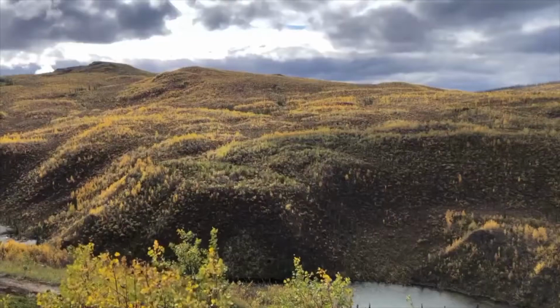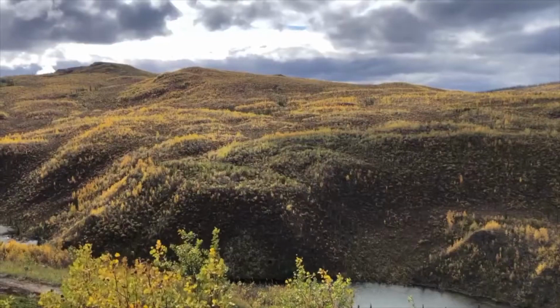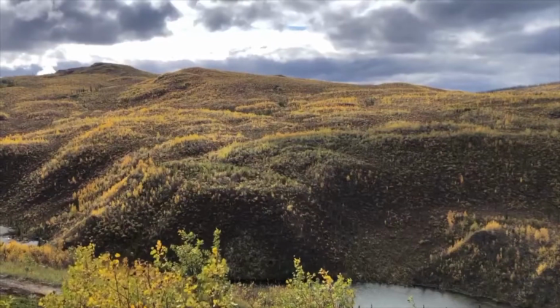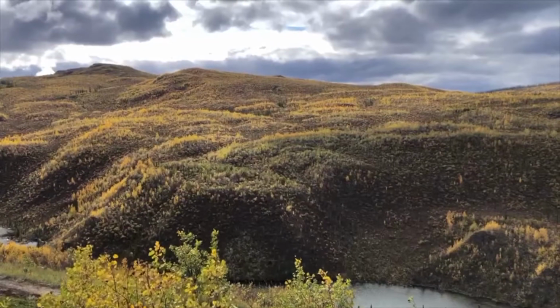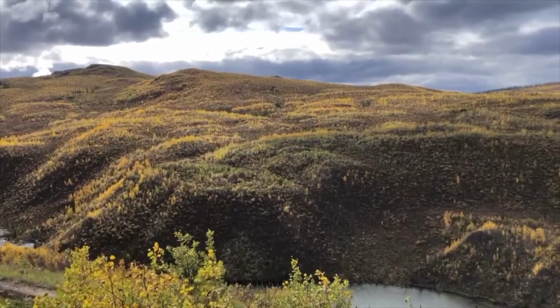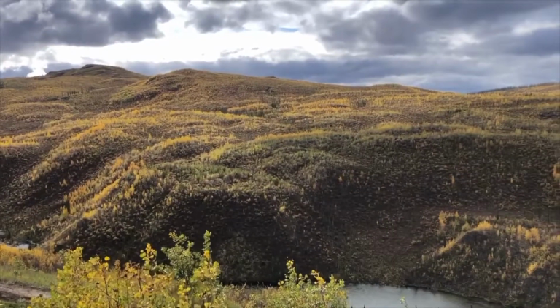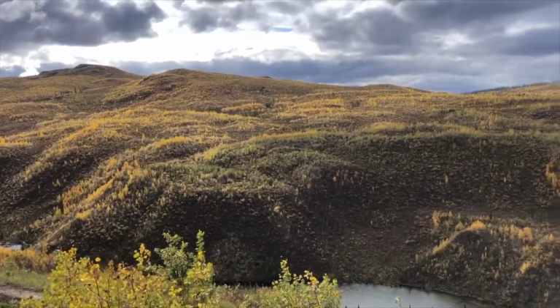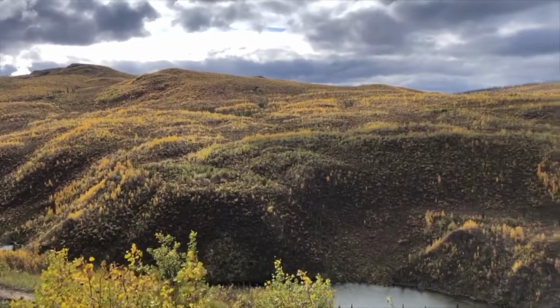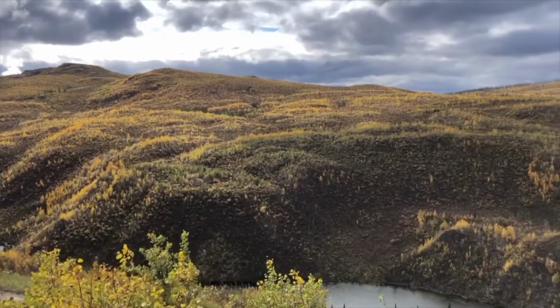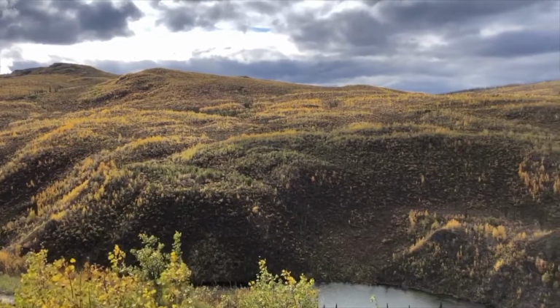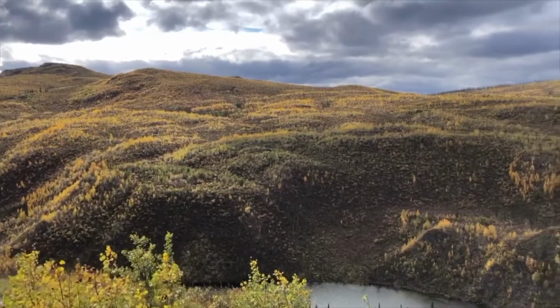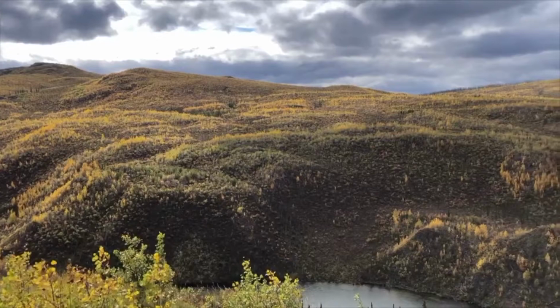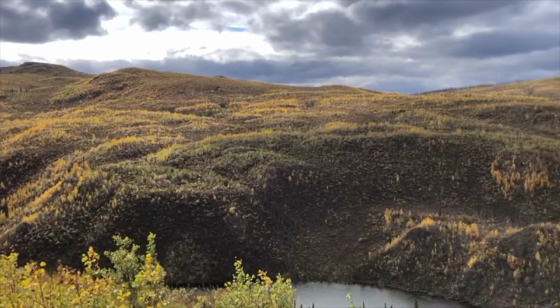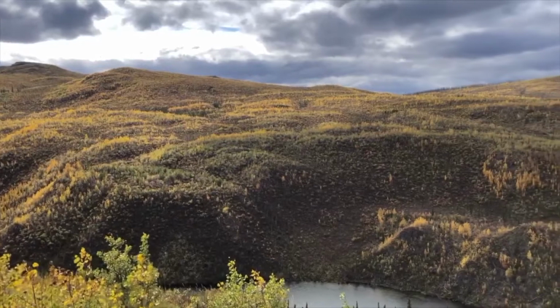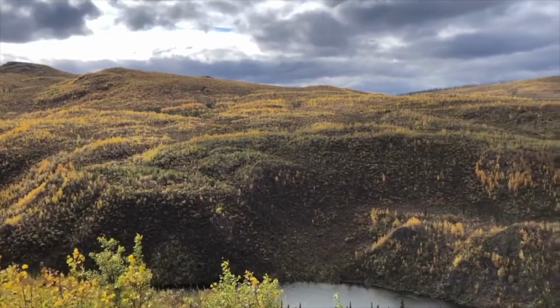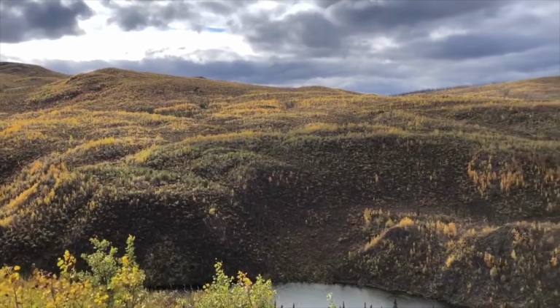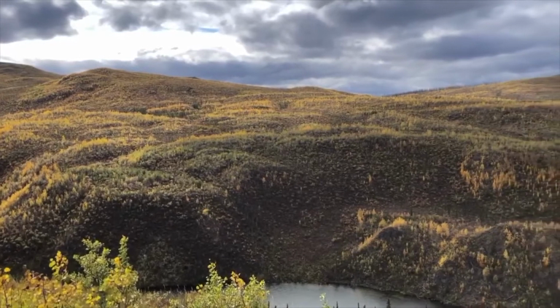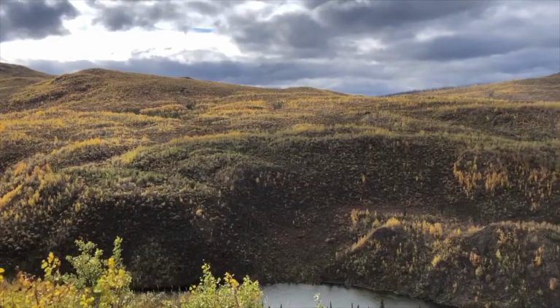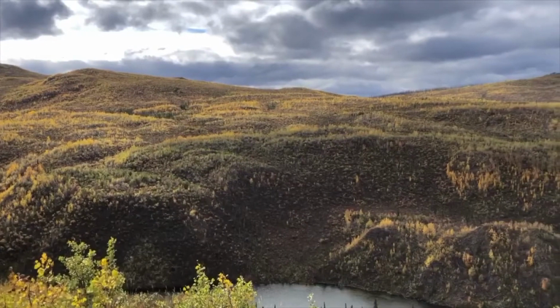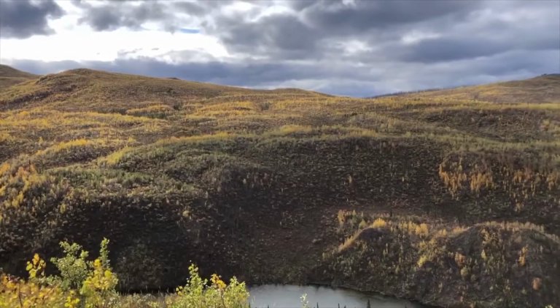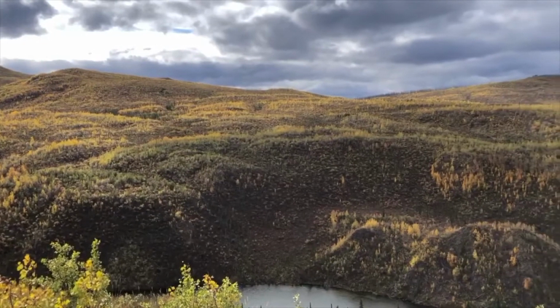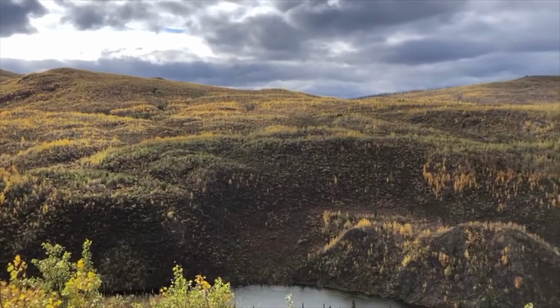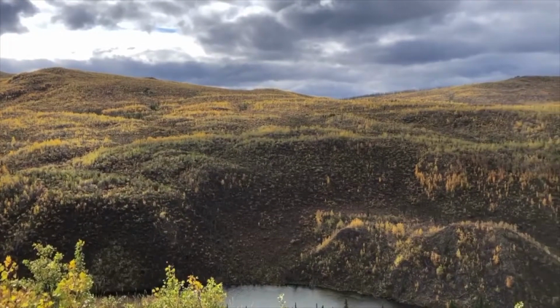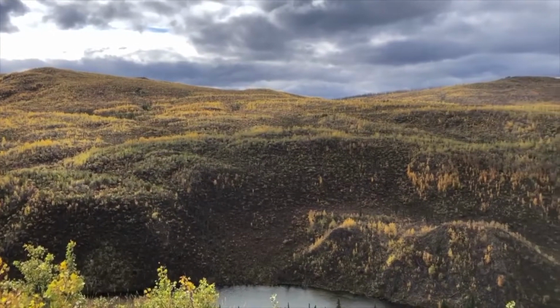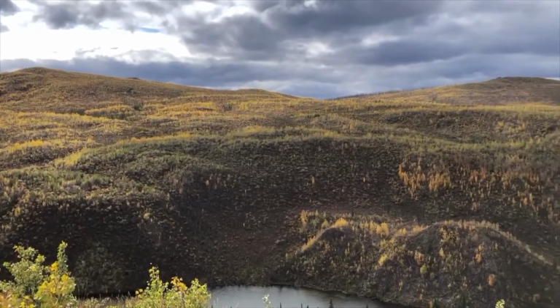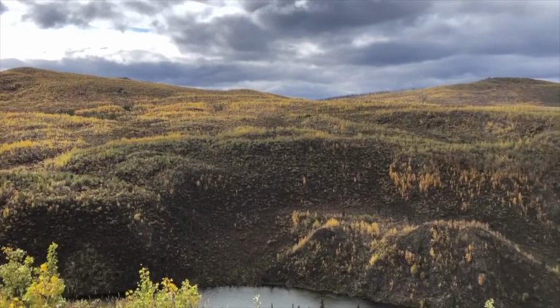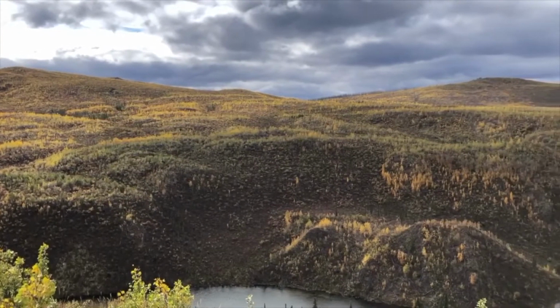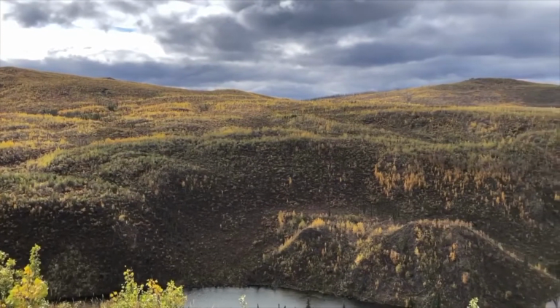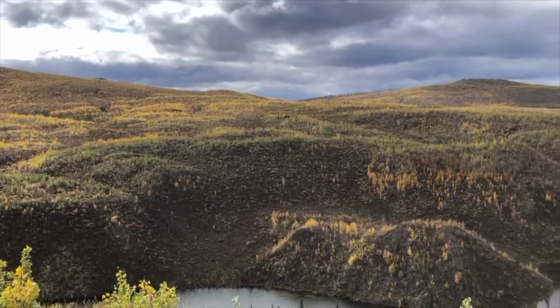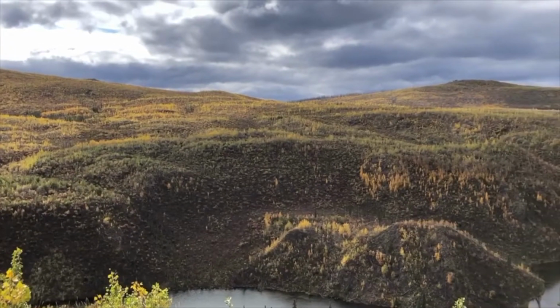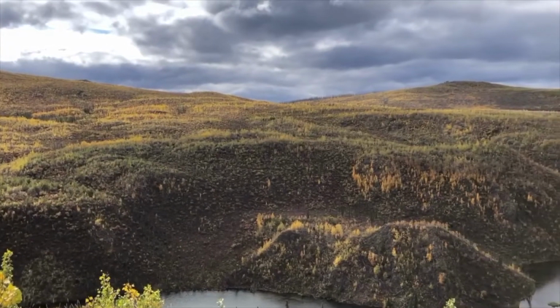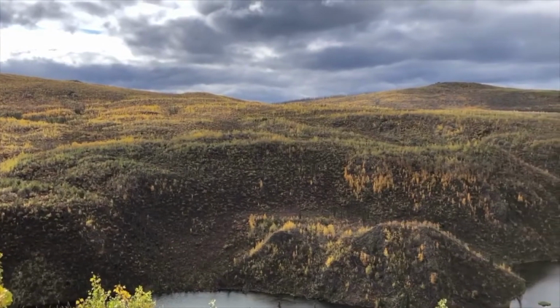Ever wonder why some aspens in one area start to turn the same color at the same time? Because each stand comes from one seedling — they're clones.